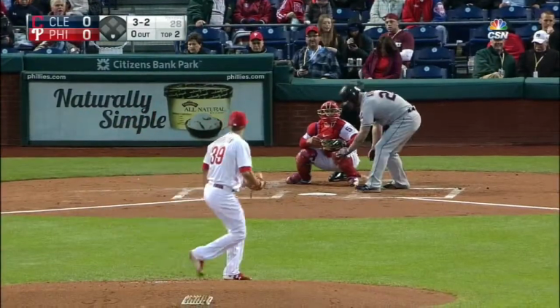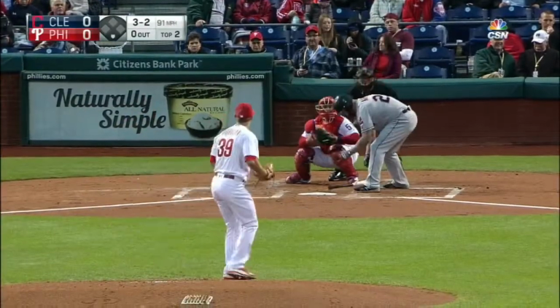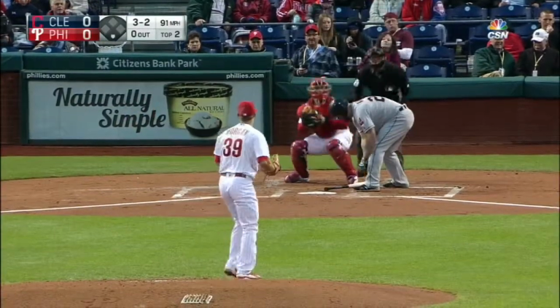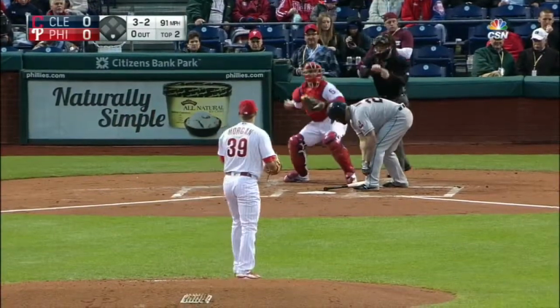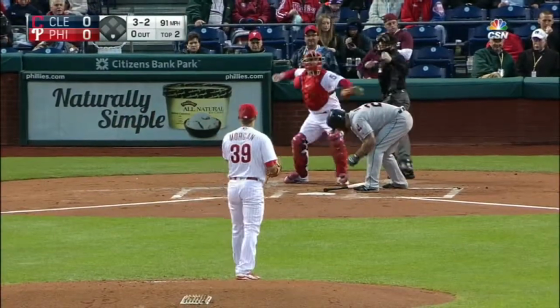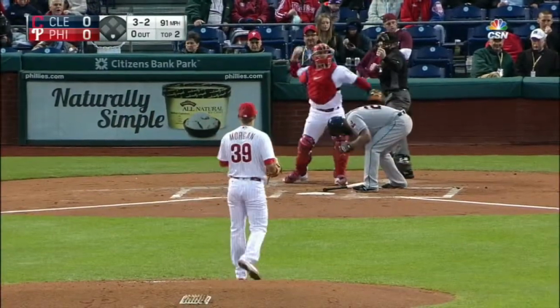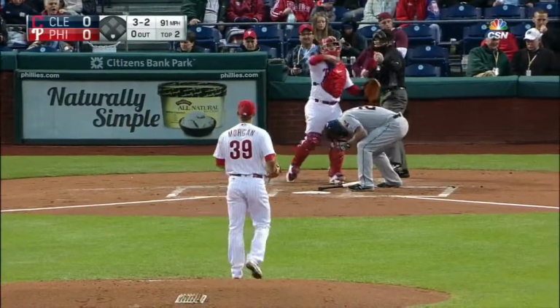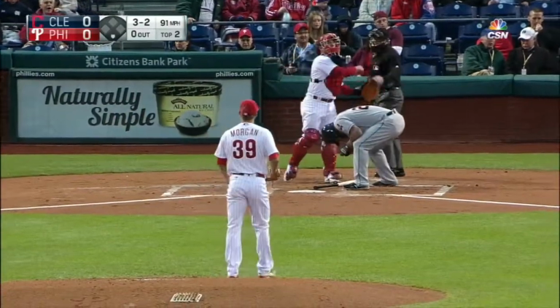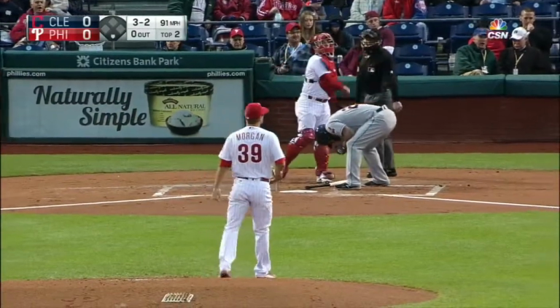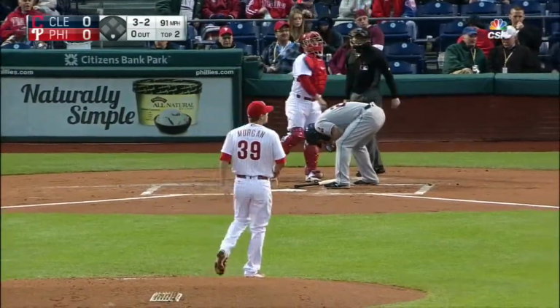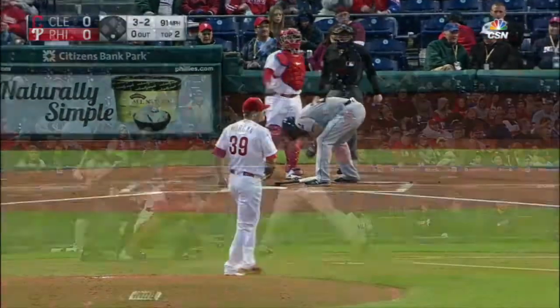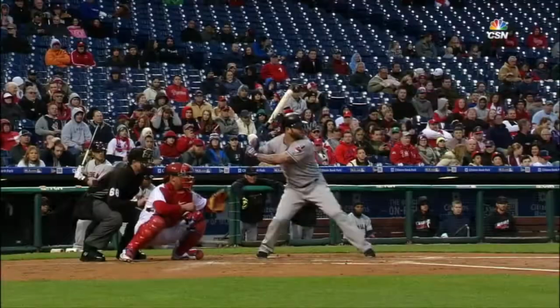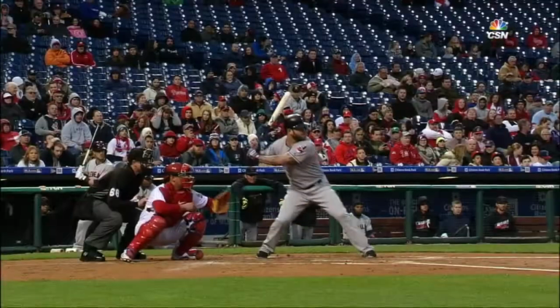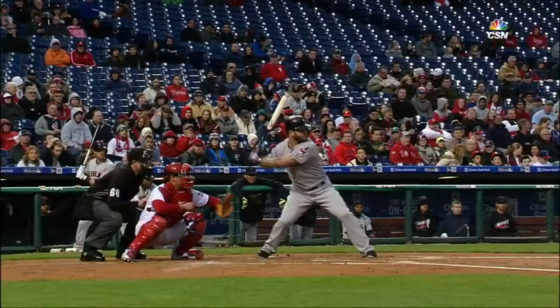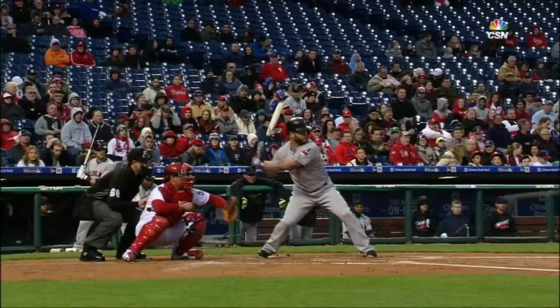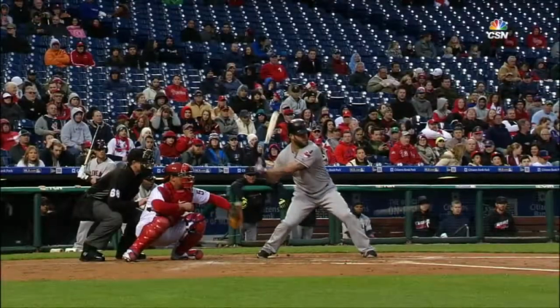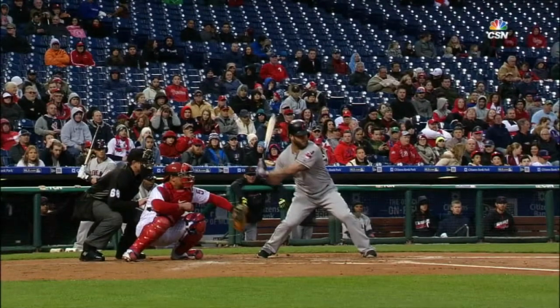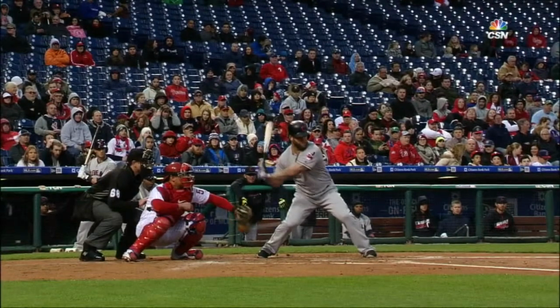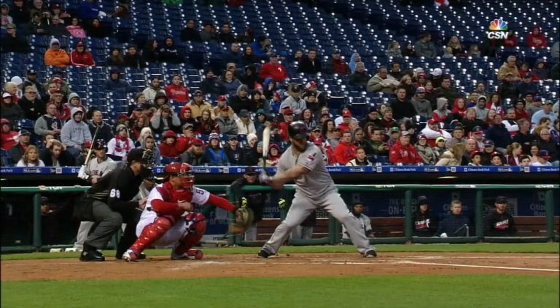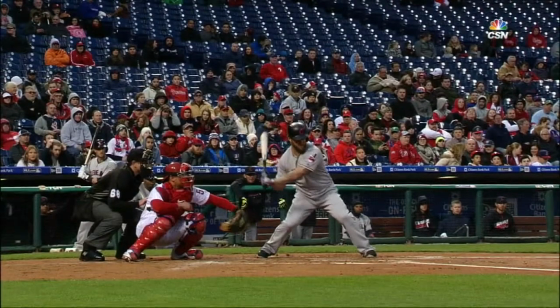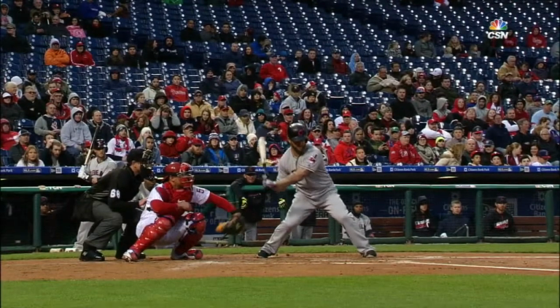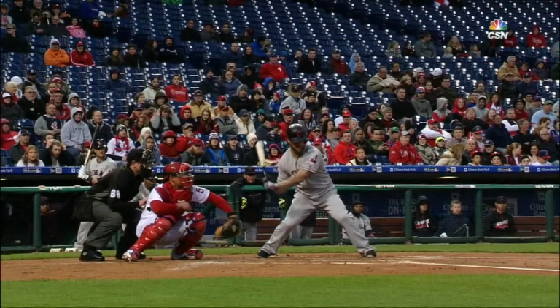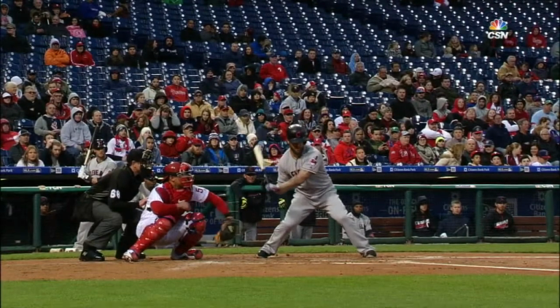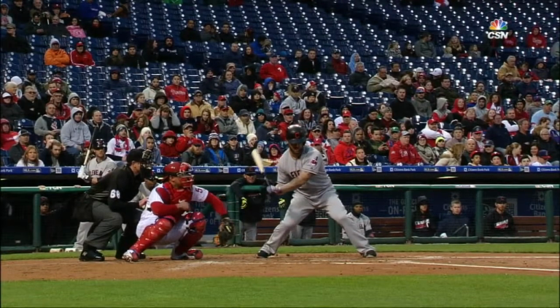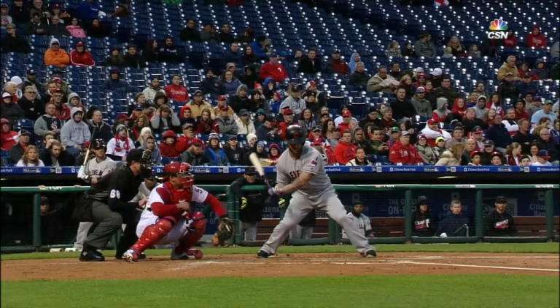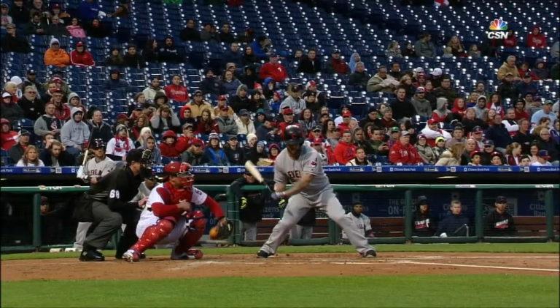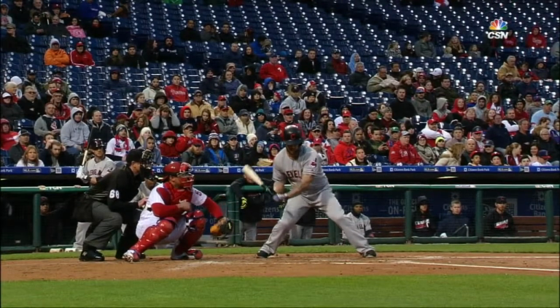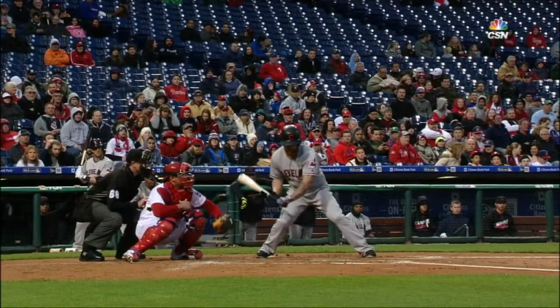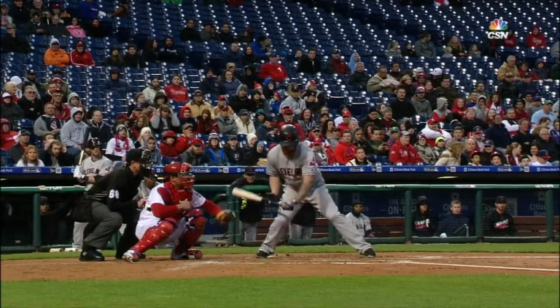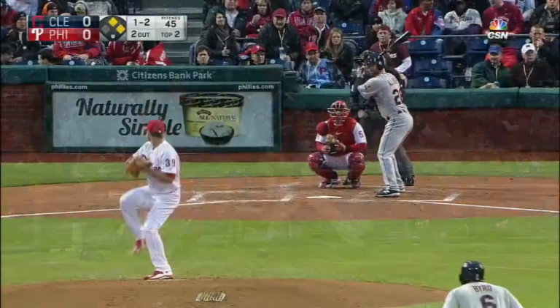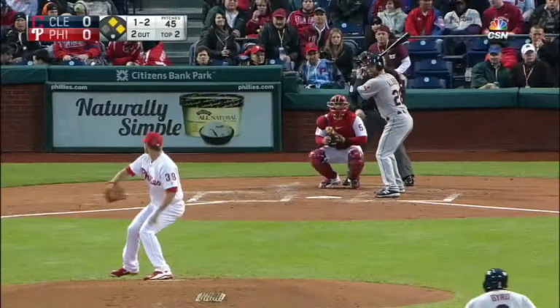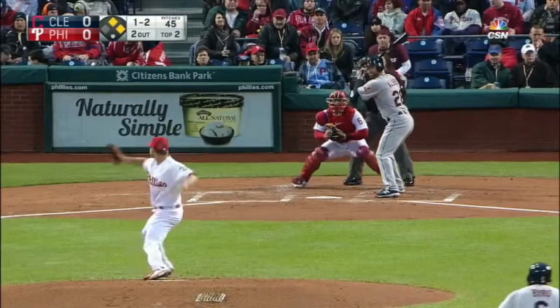A strike three called right at the knees. Napoli thought it was low, but that's three strikeouts for Adam Morgan.